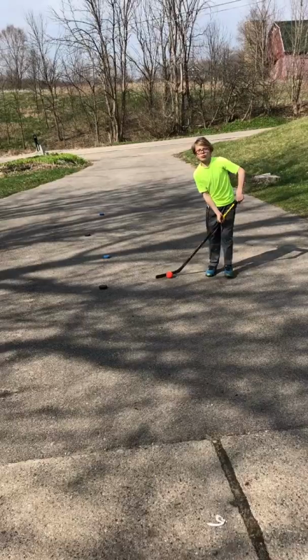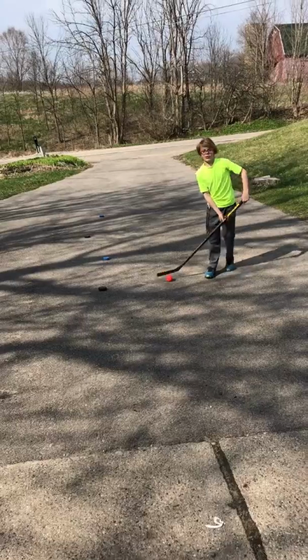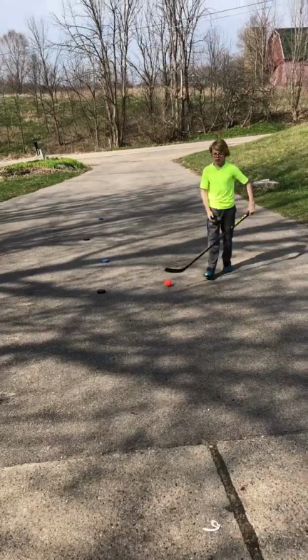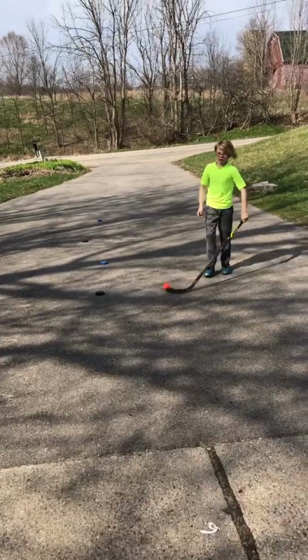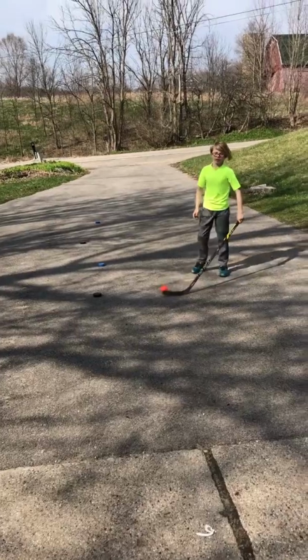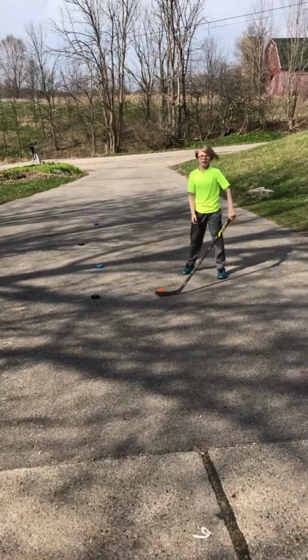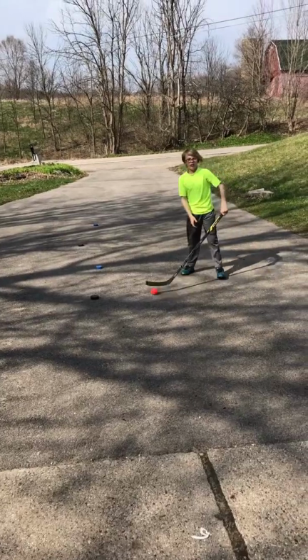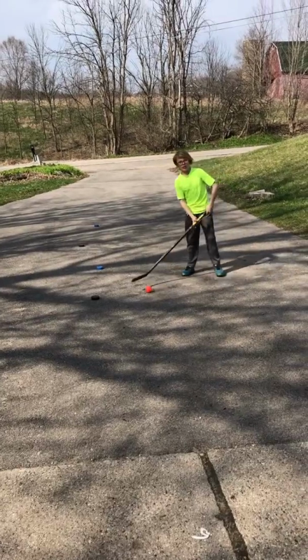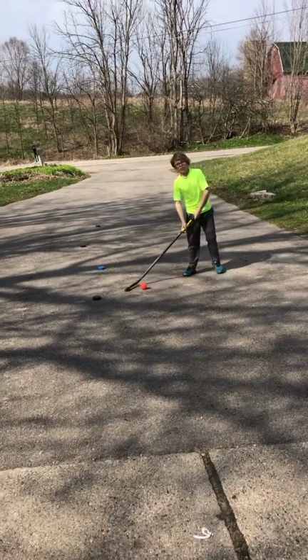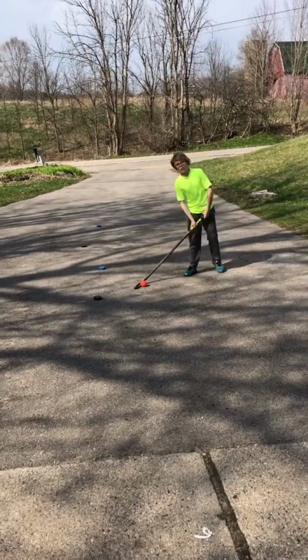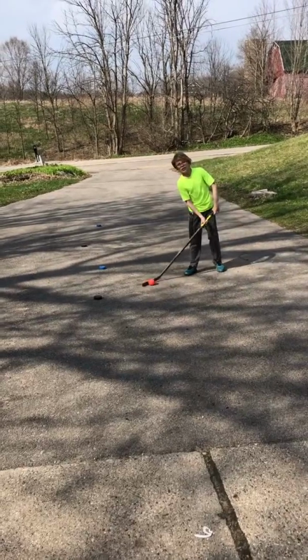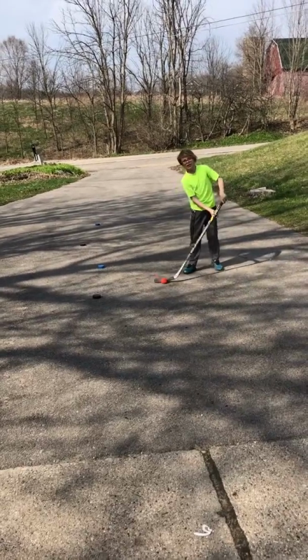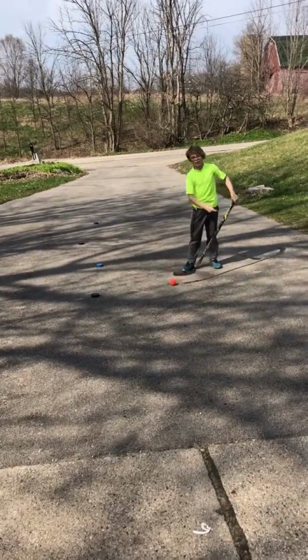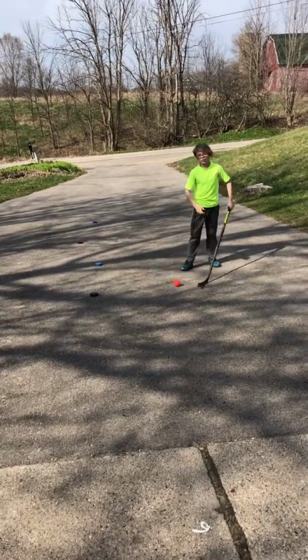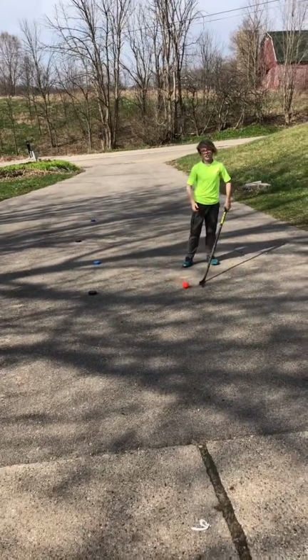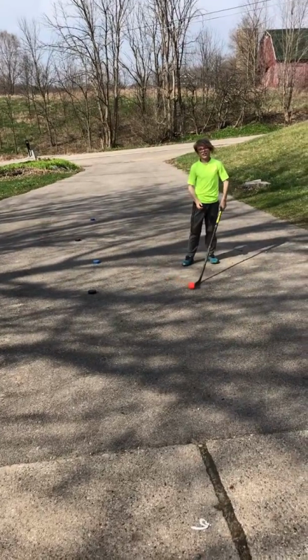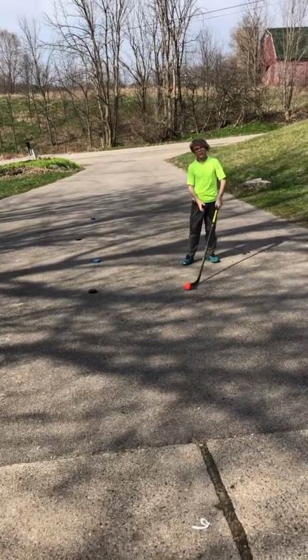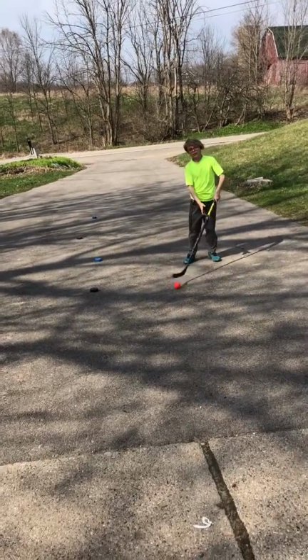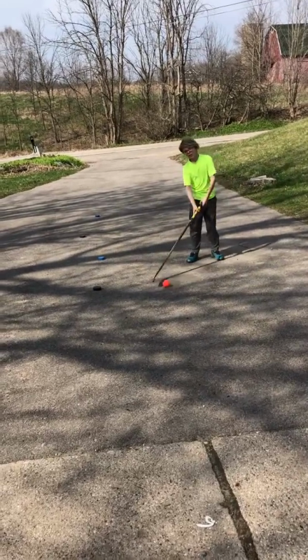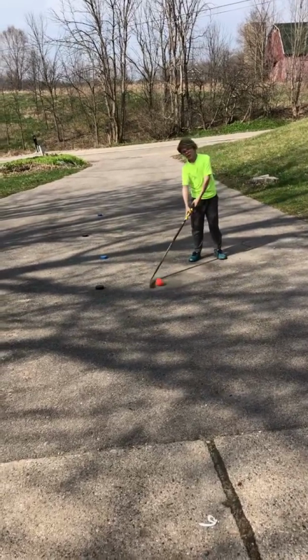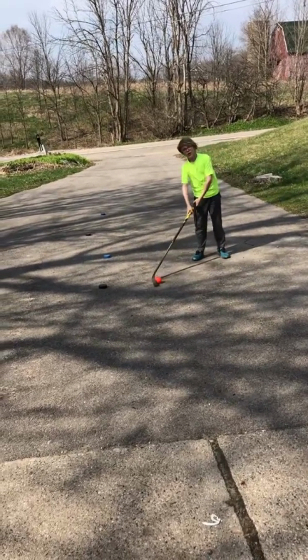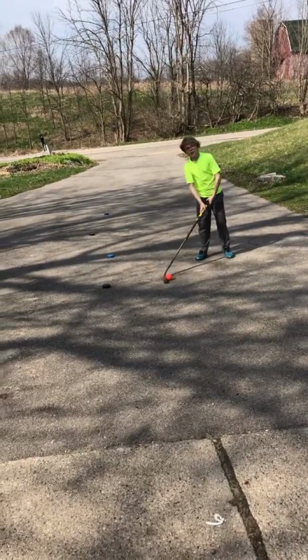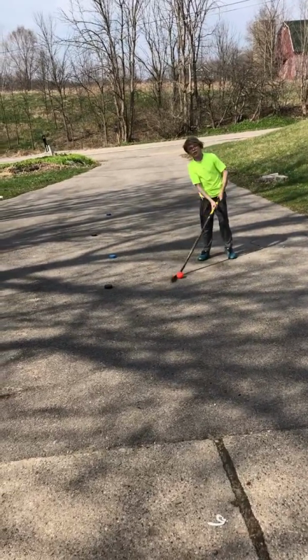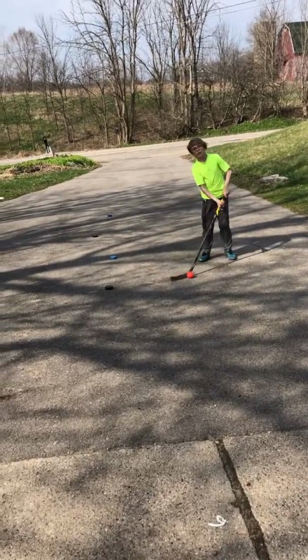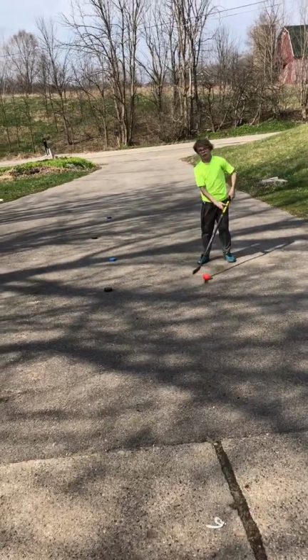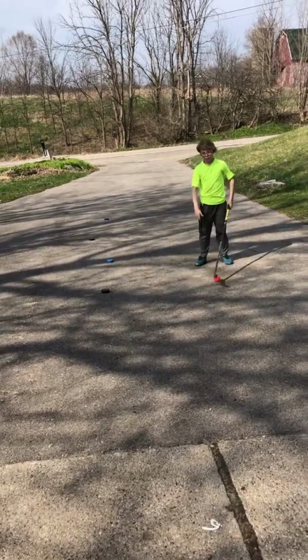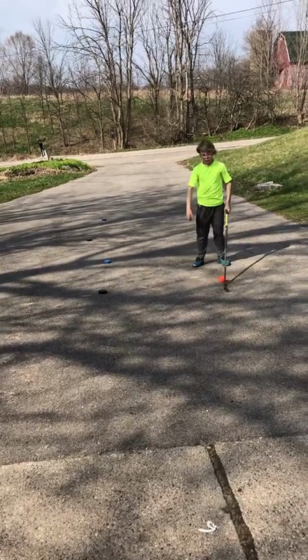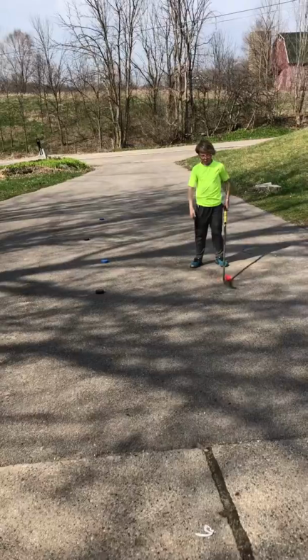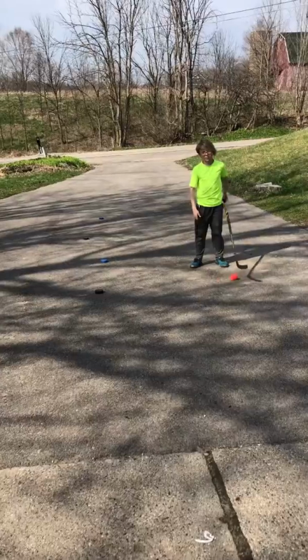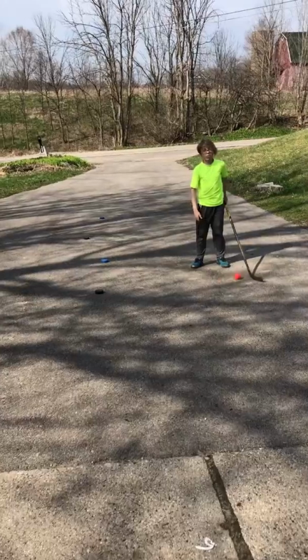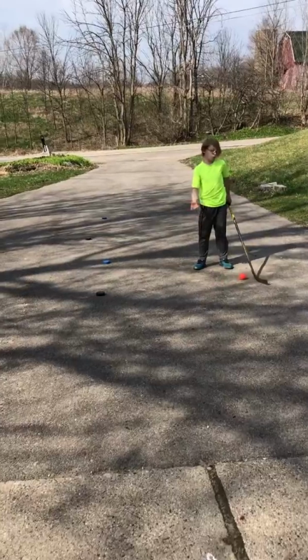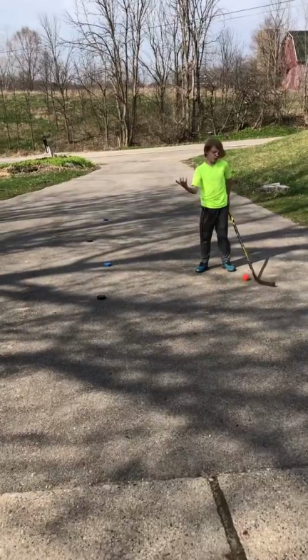So guys, here's three squirt hockey drills you can do at home during the coronavirus.